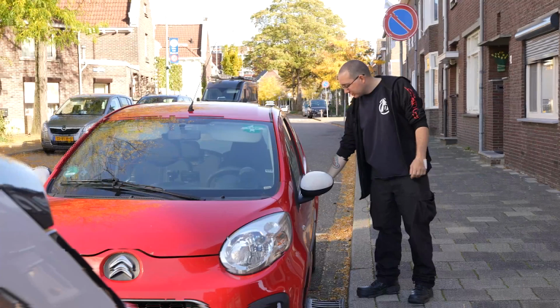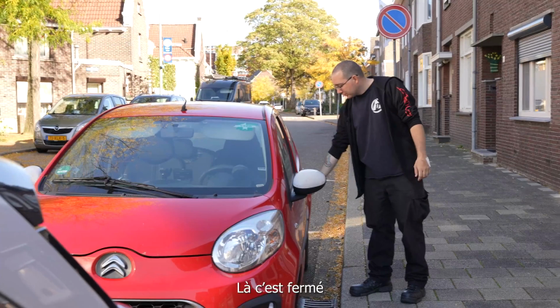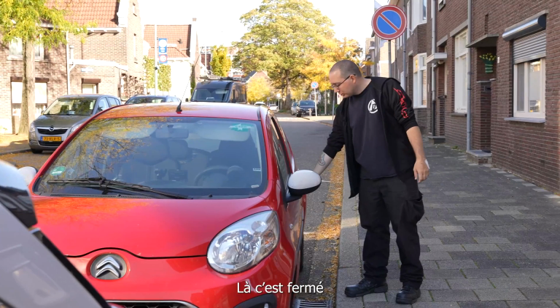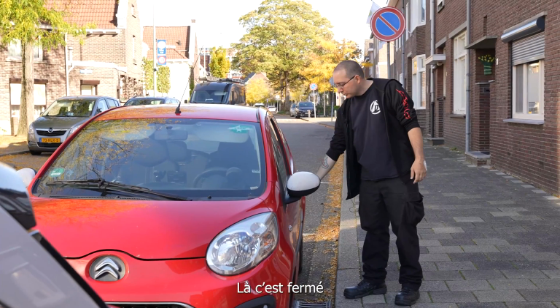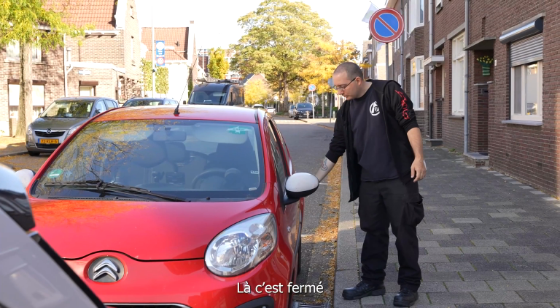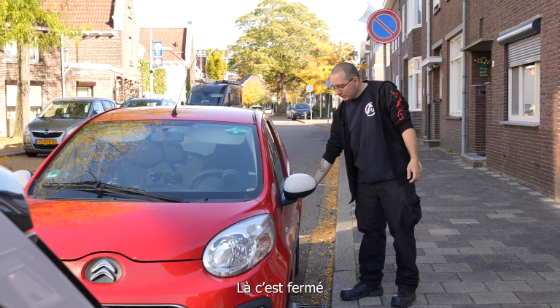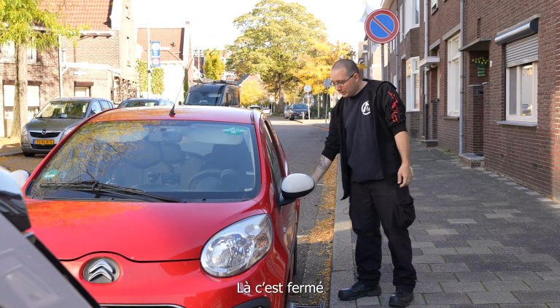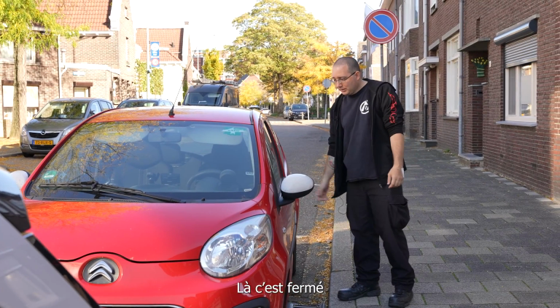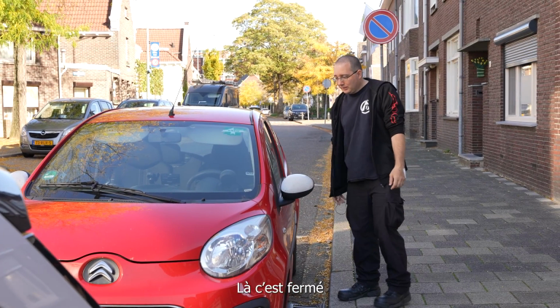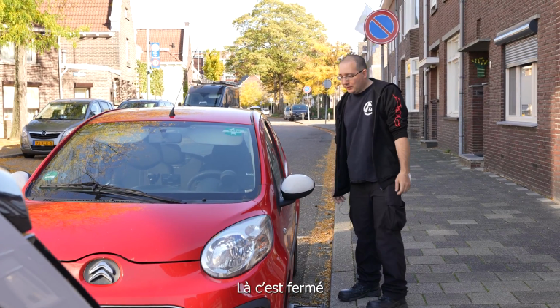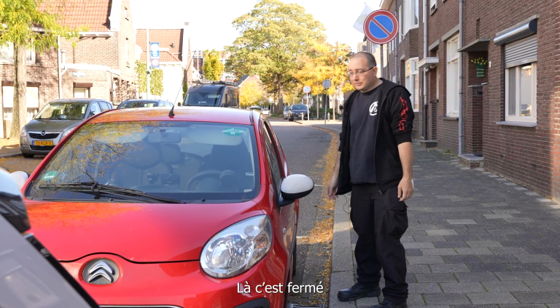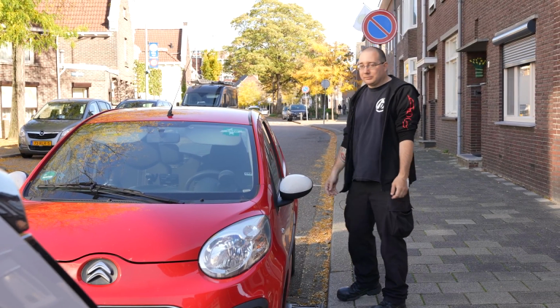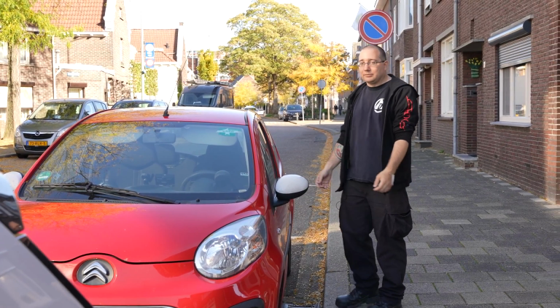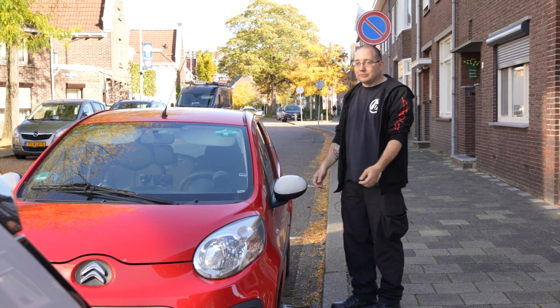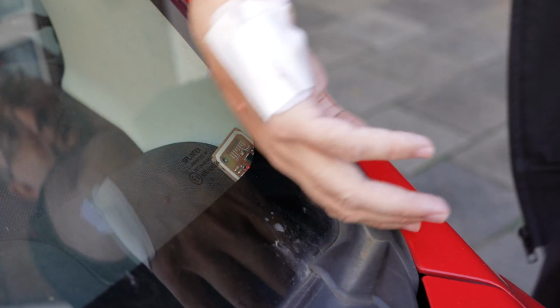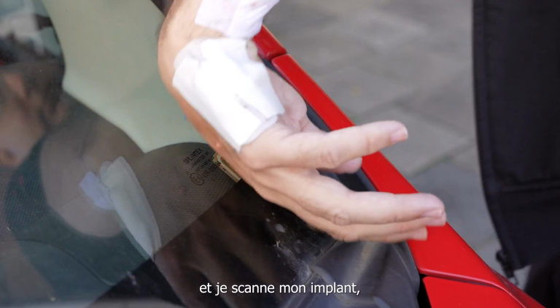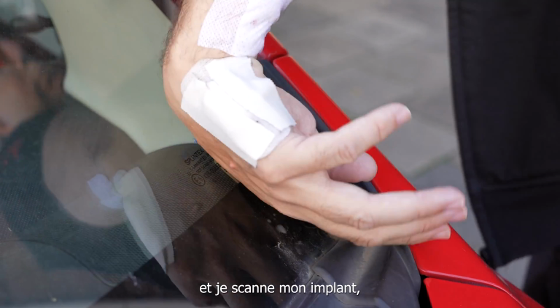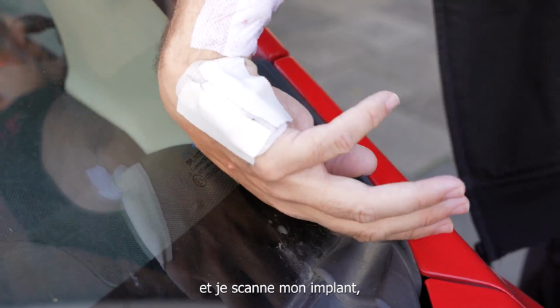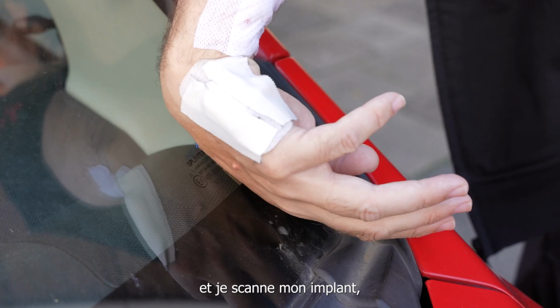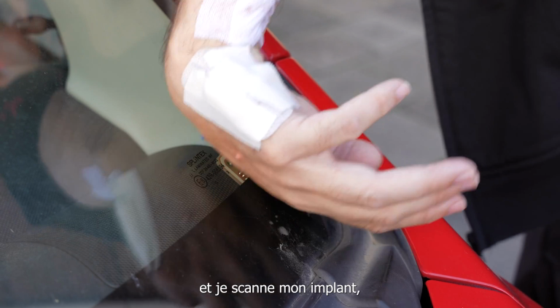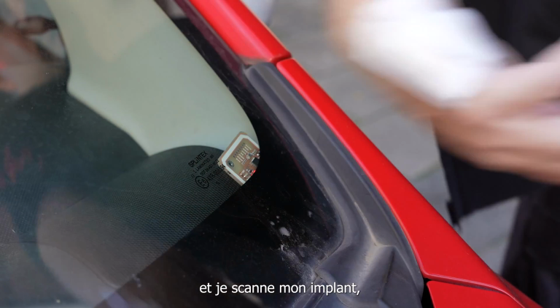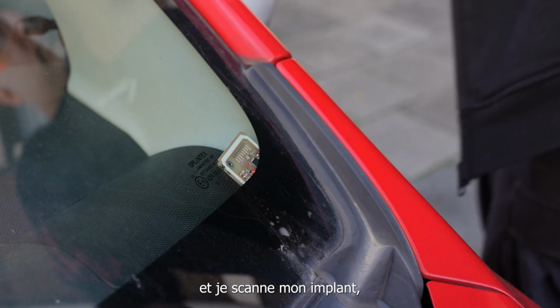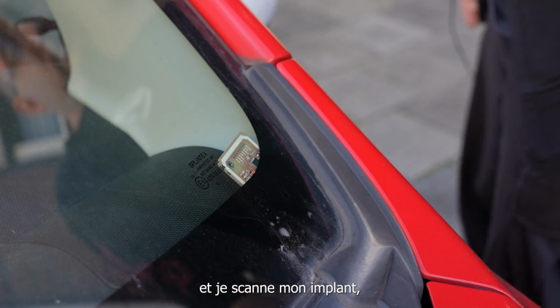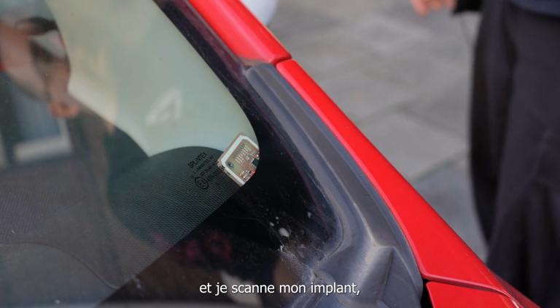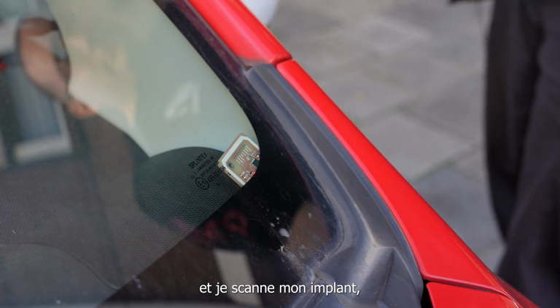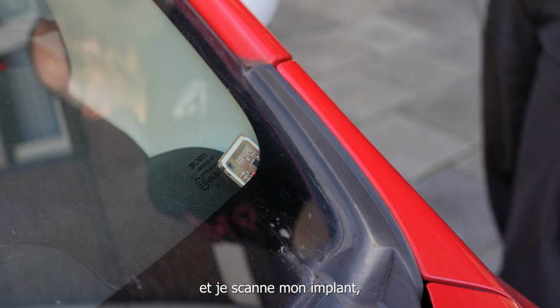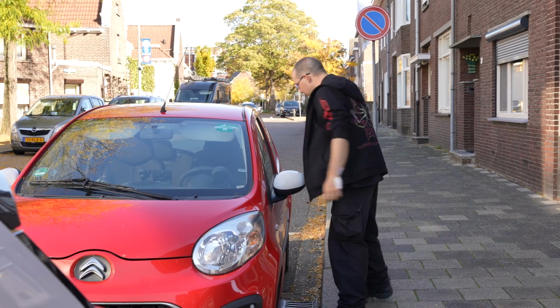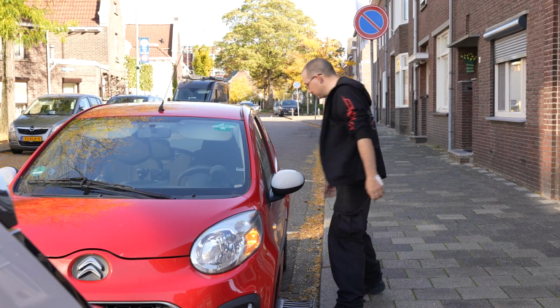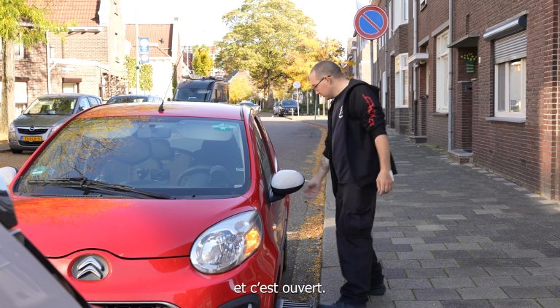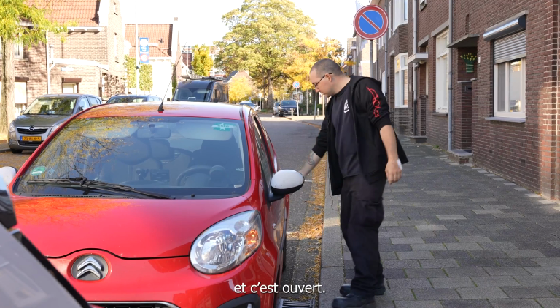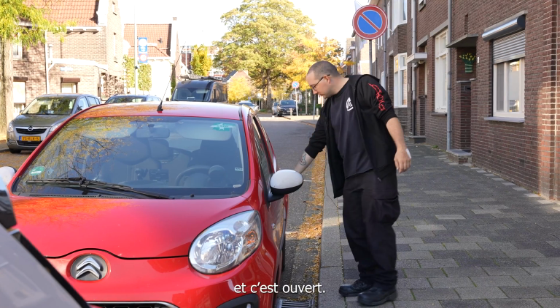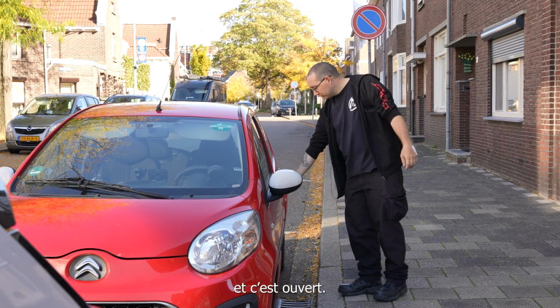It's locked. And I scan my implant. And it's unlocked.